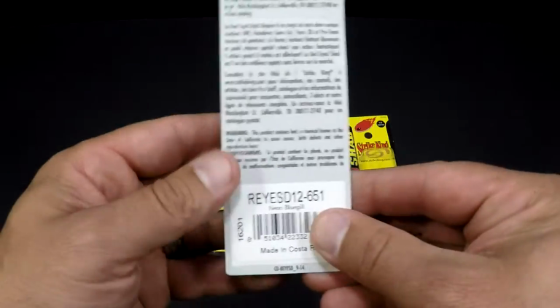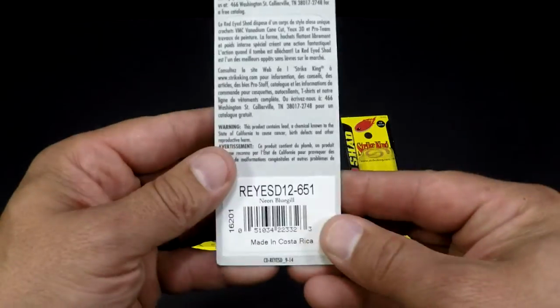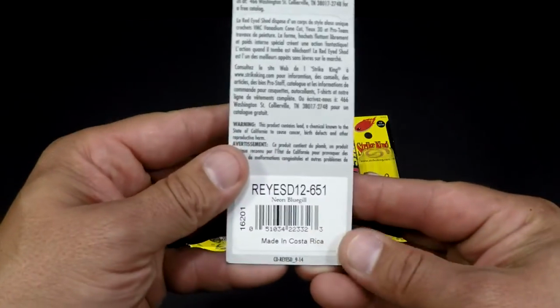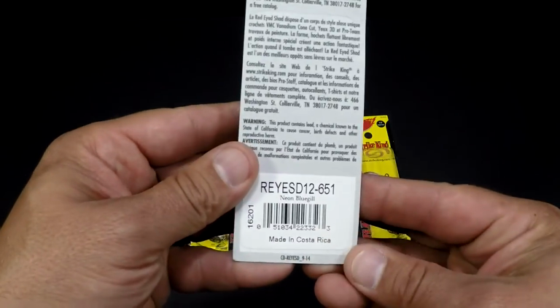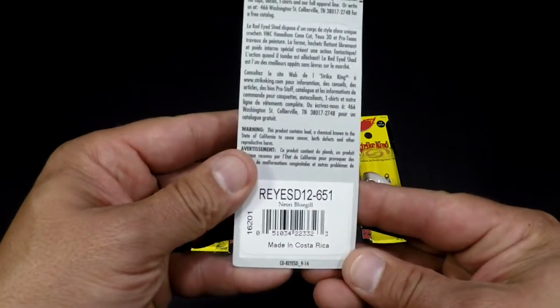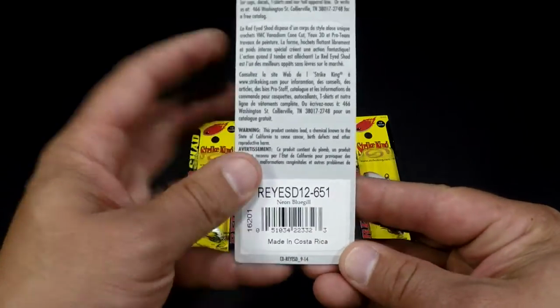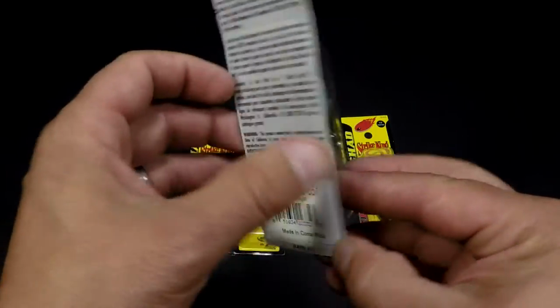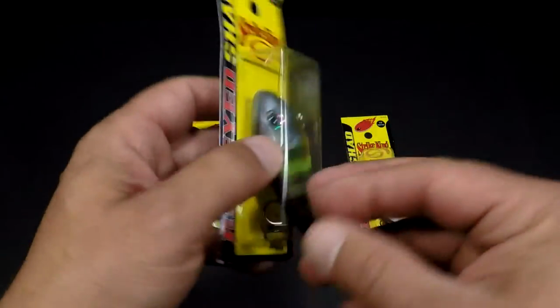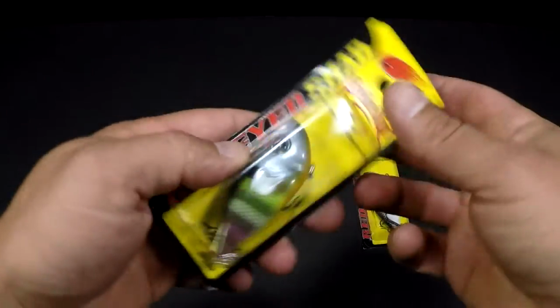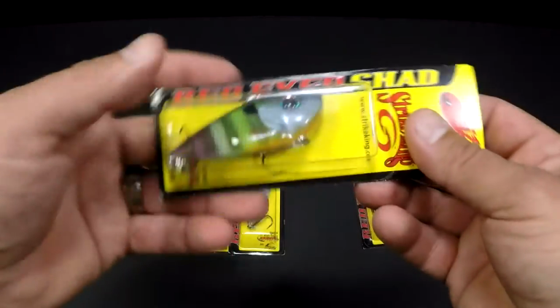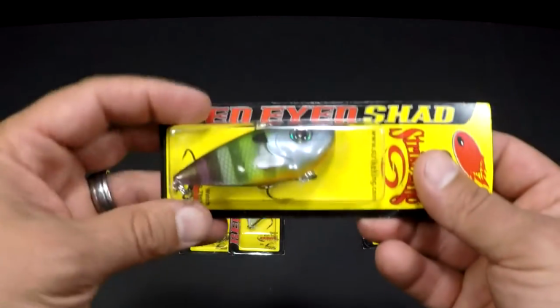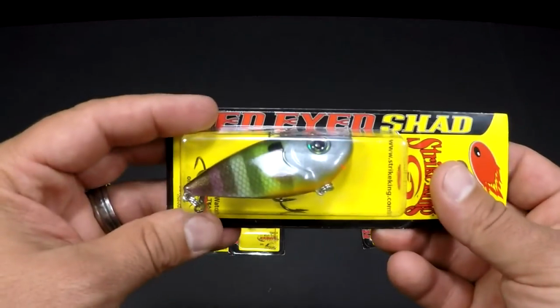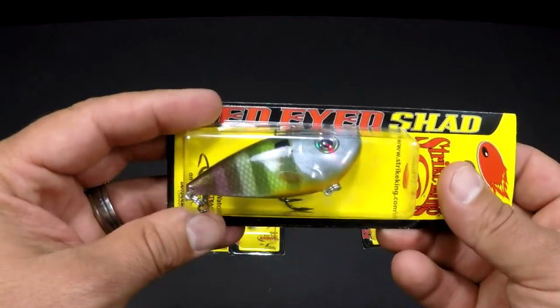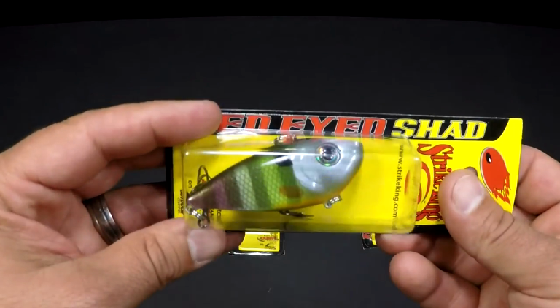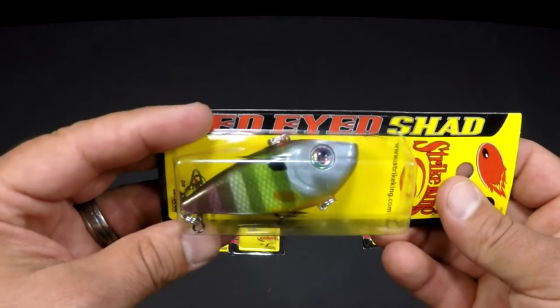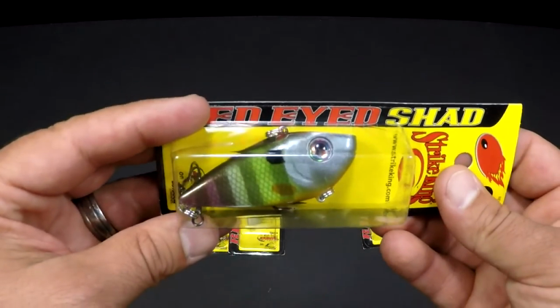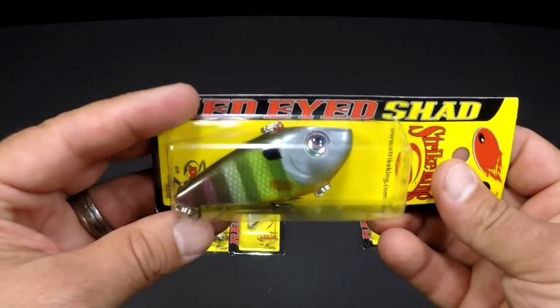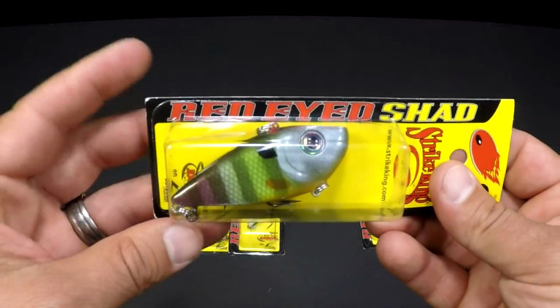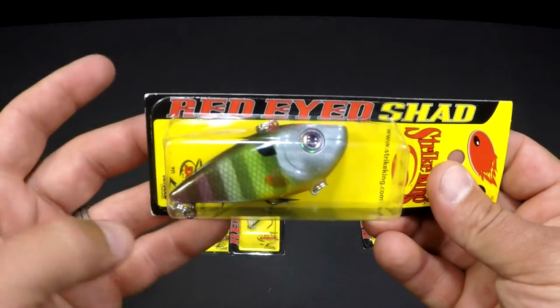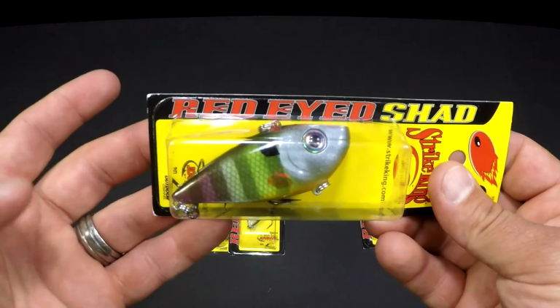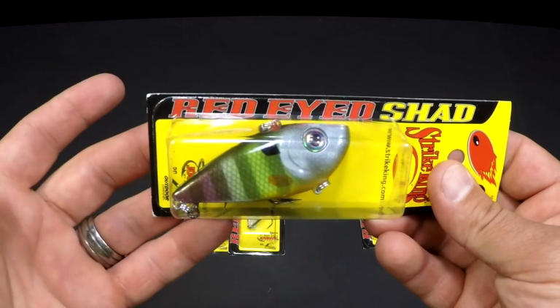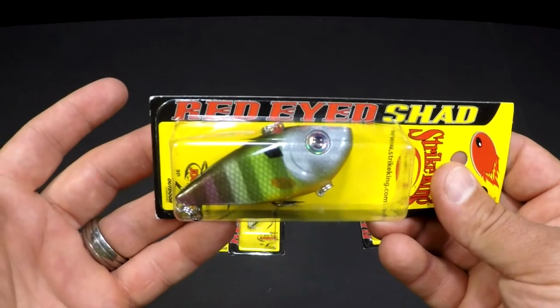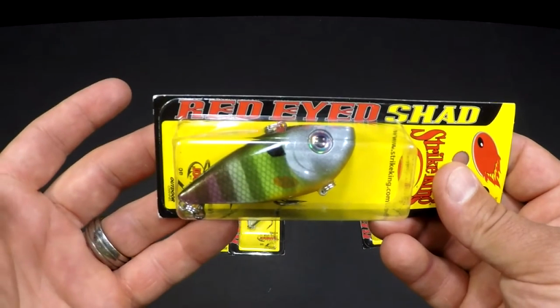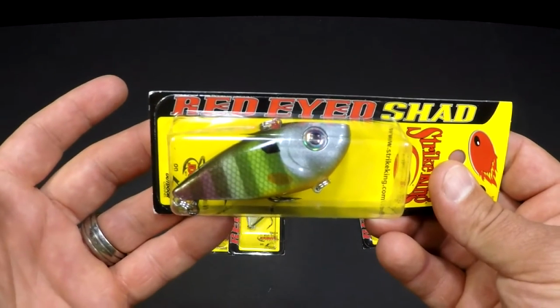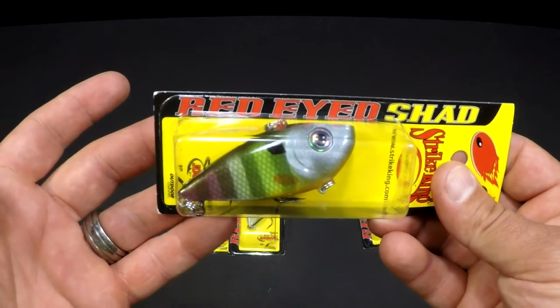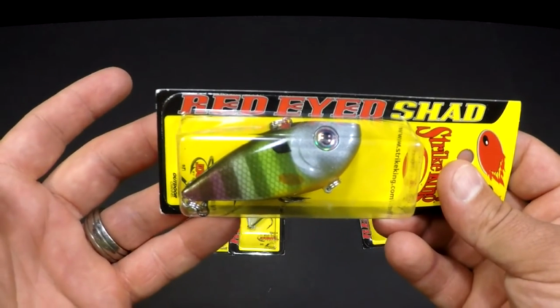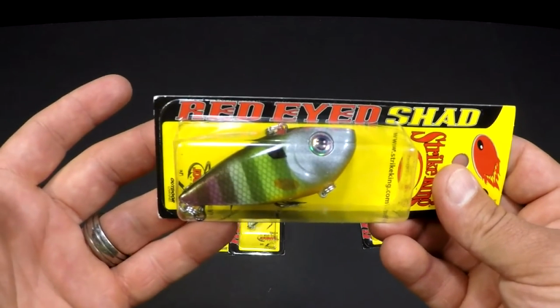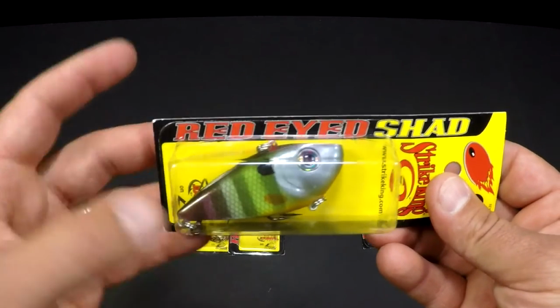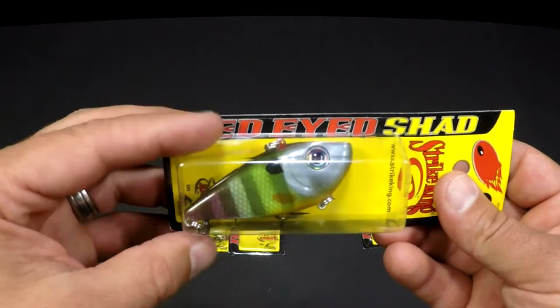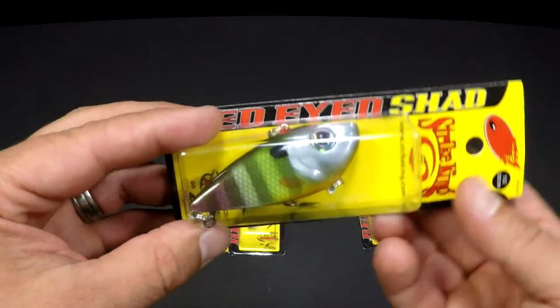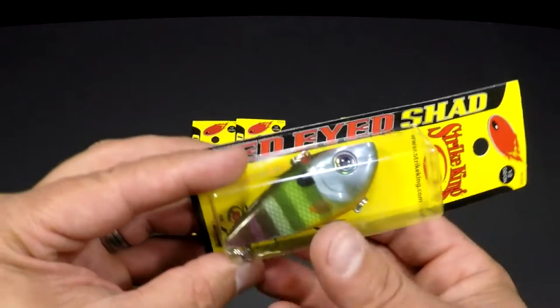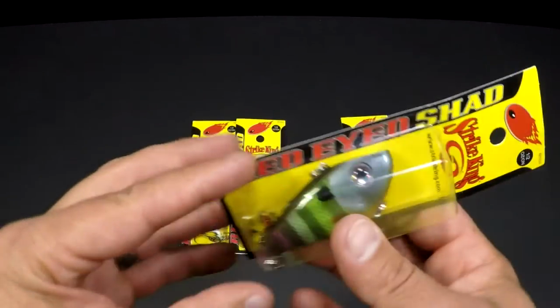This is your Neon Bluegill. For whatever reason in the springtime, it seemed like this was the lure.